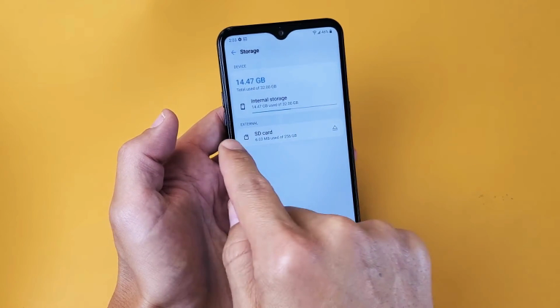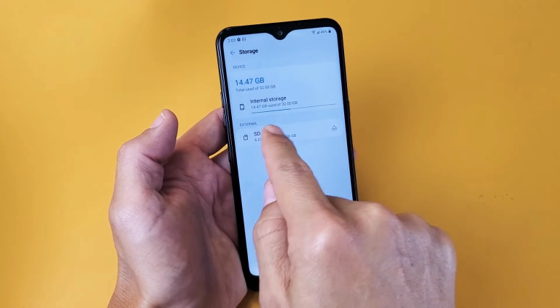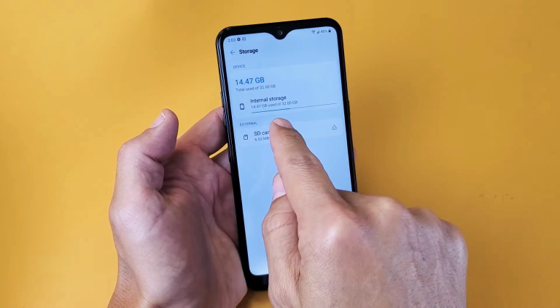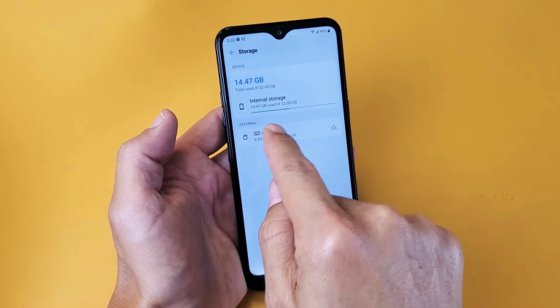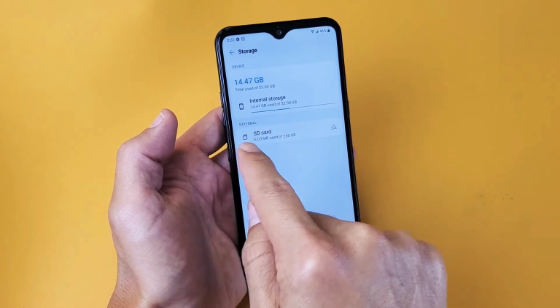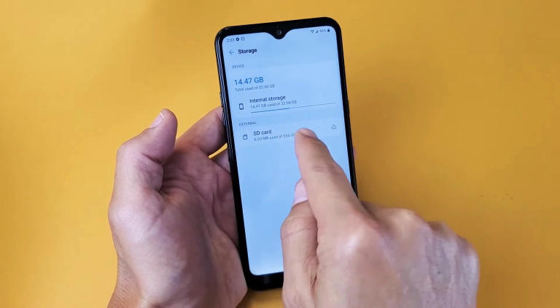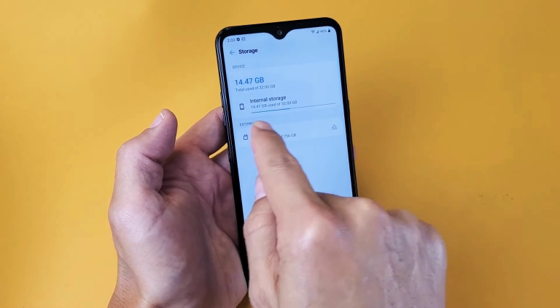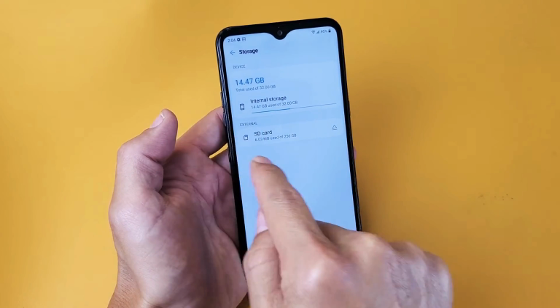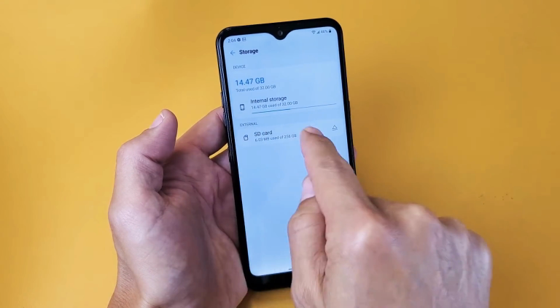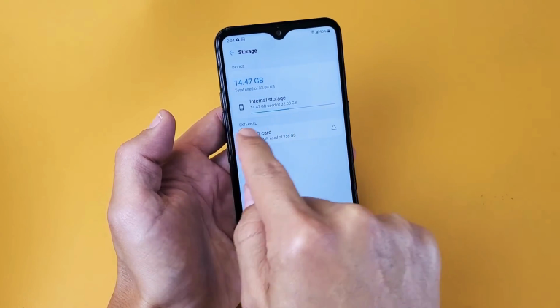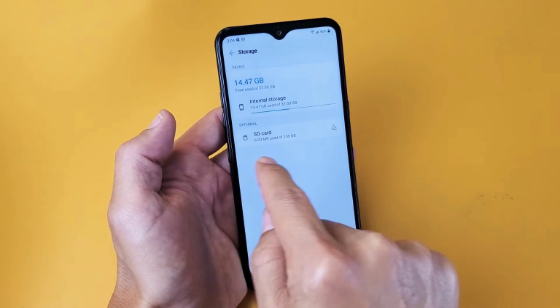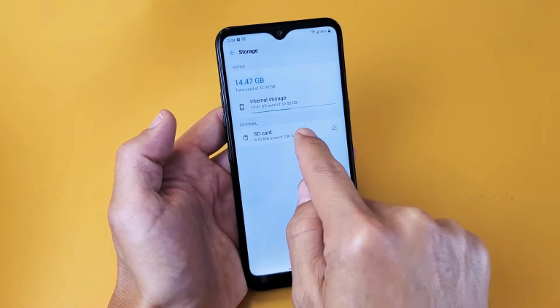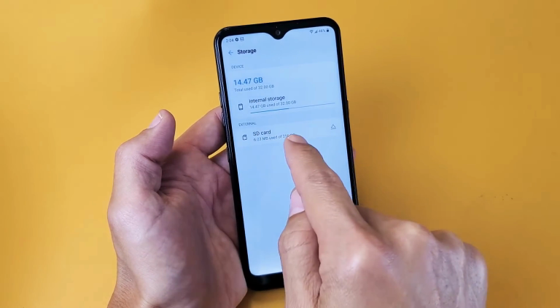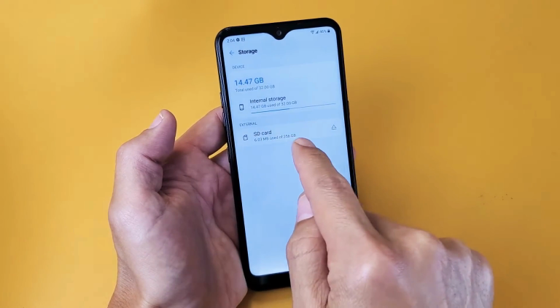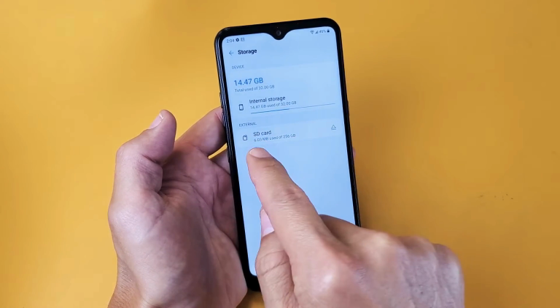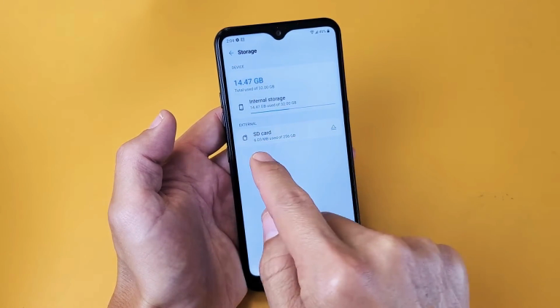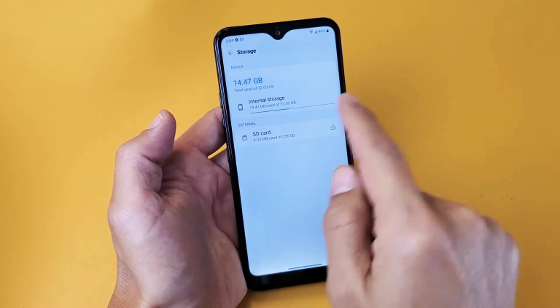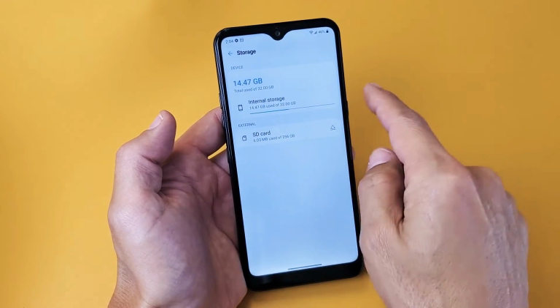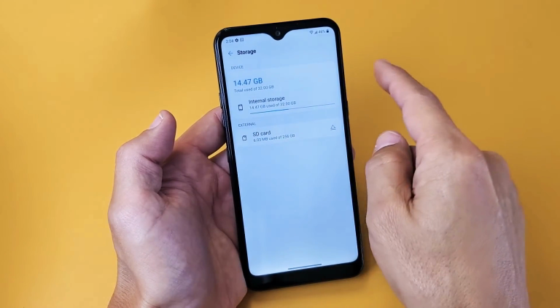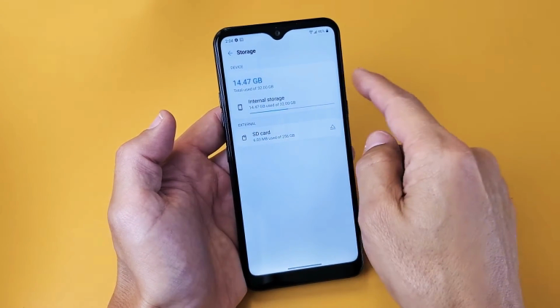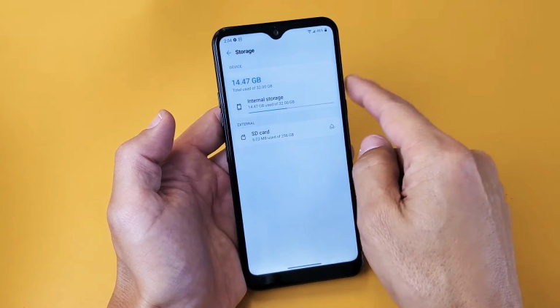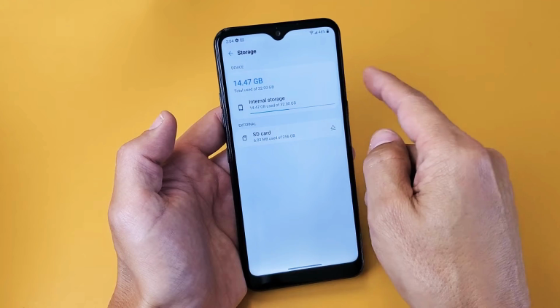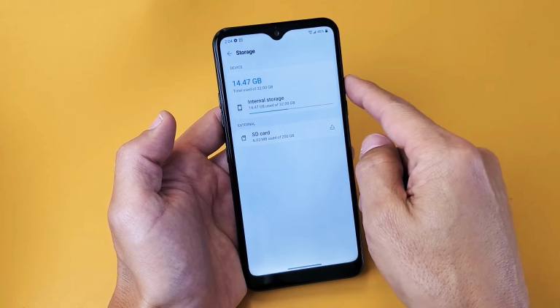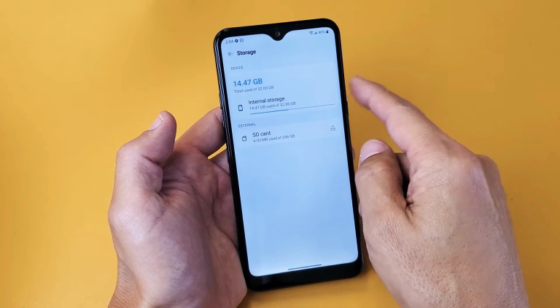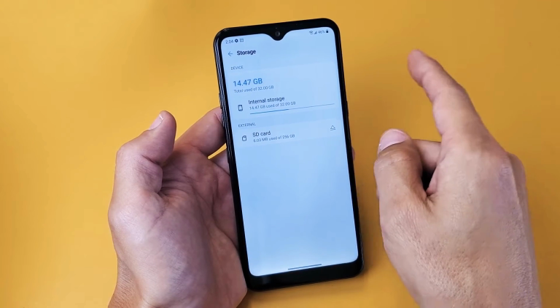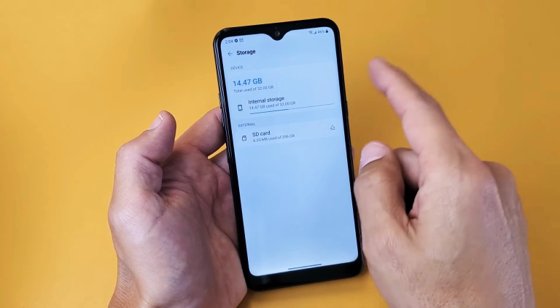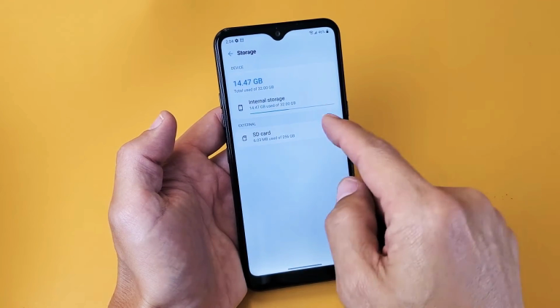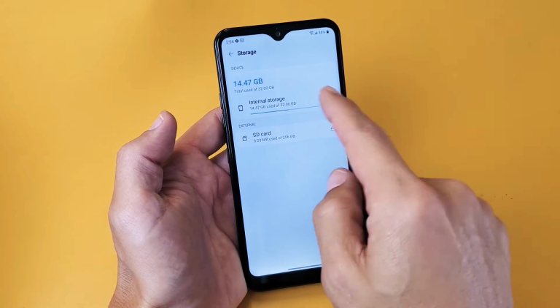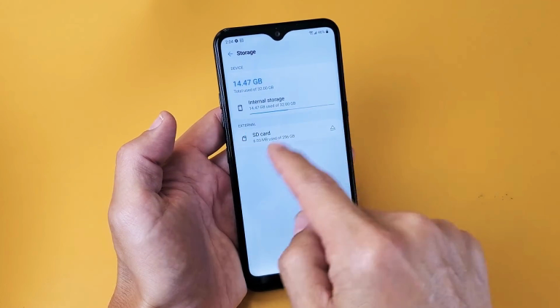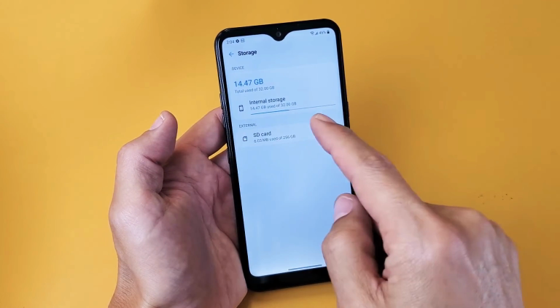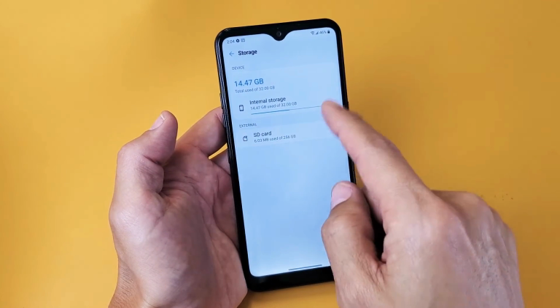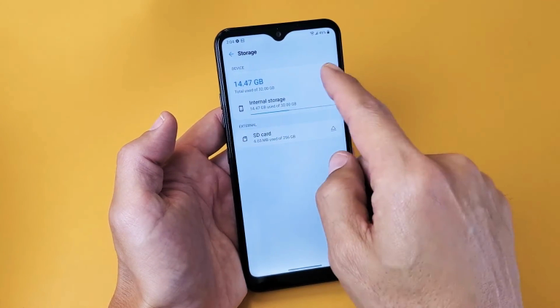Now under external it should say SD card on here. If it doesn't, then you need to reinsert your SD card or maybe it's corrupted.